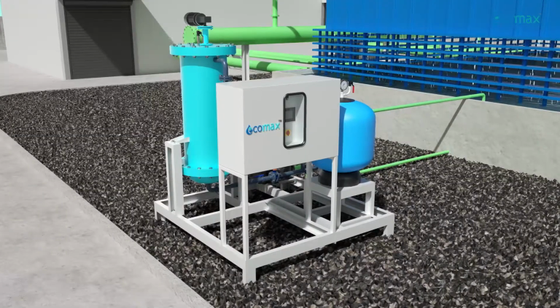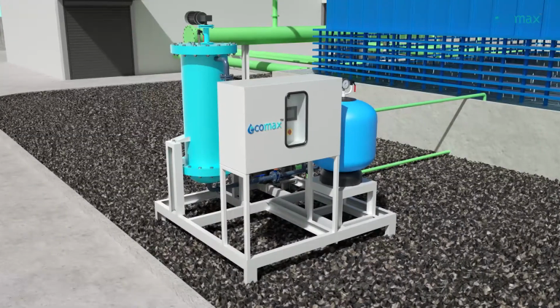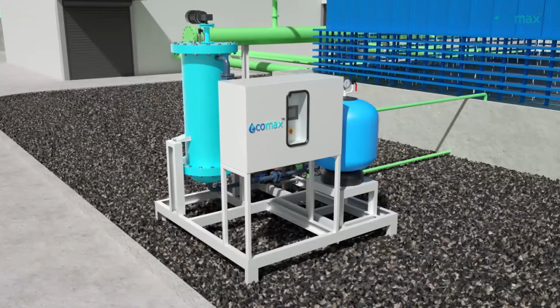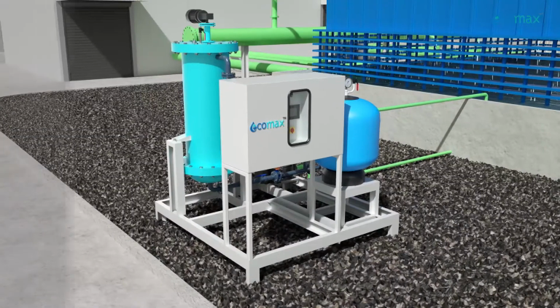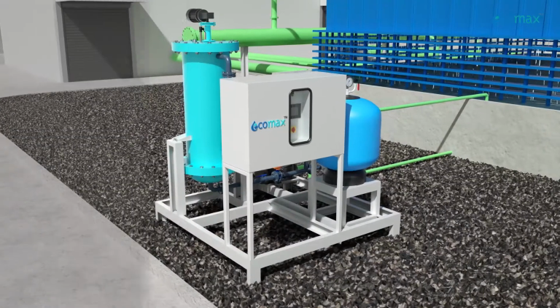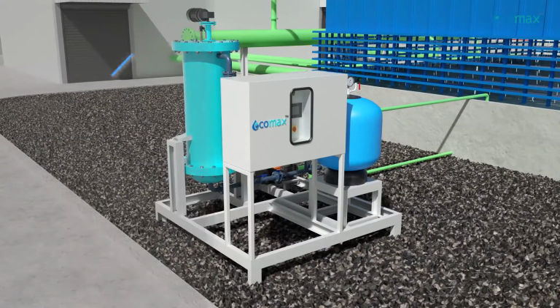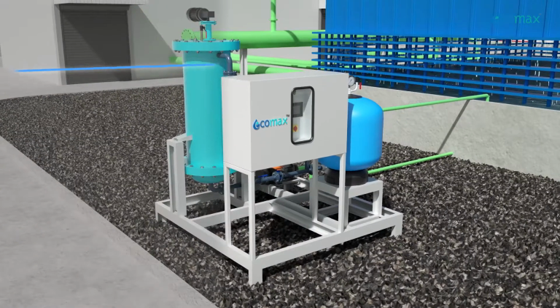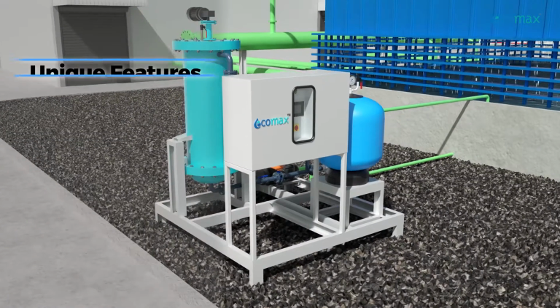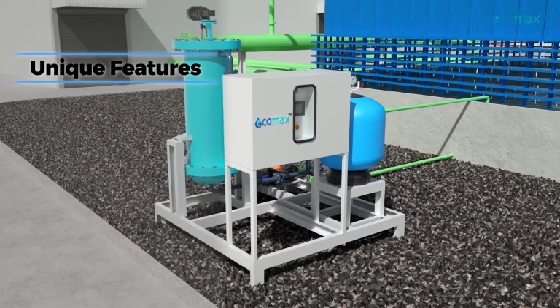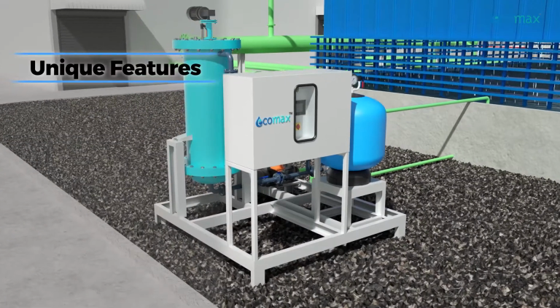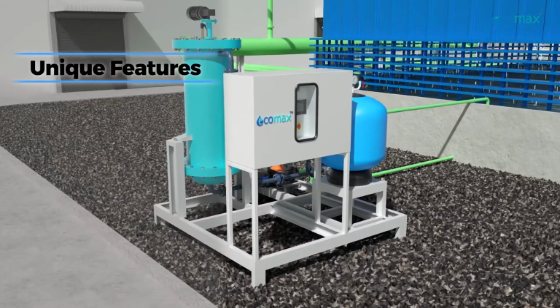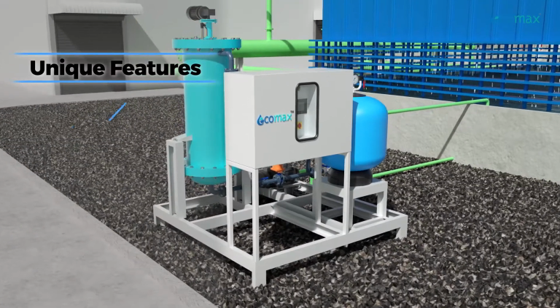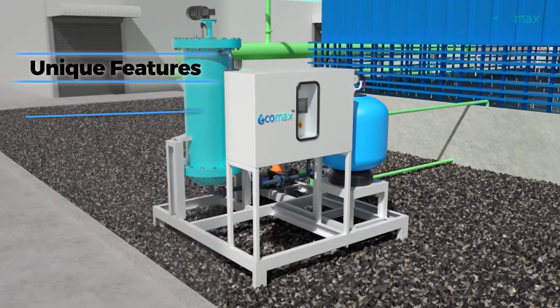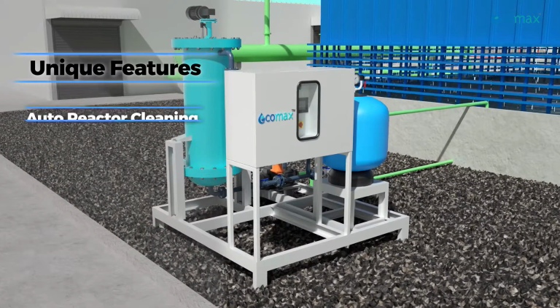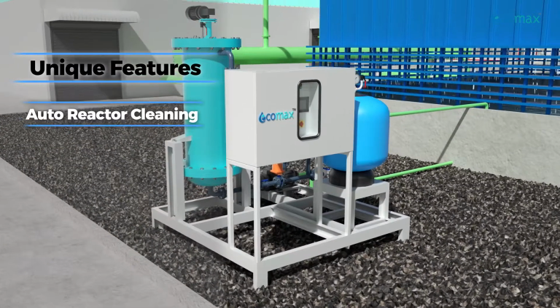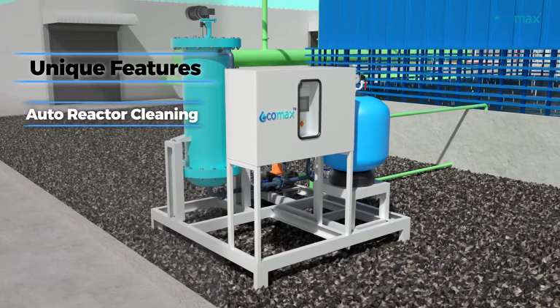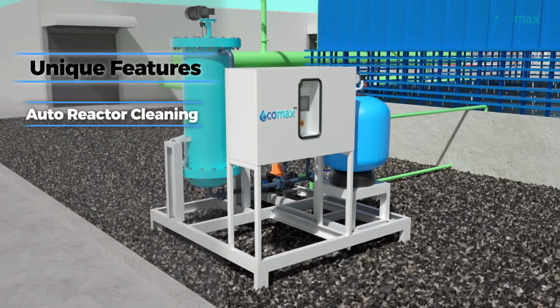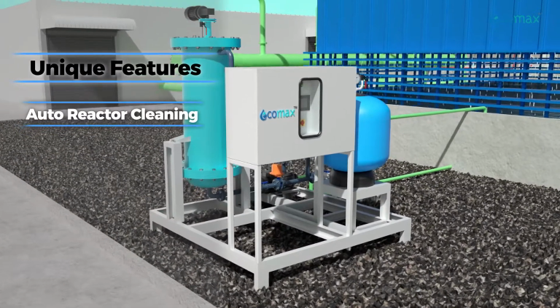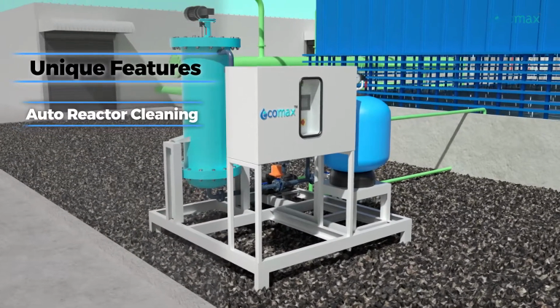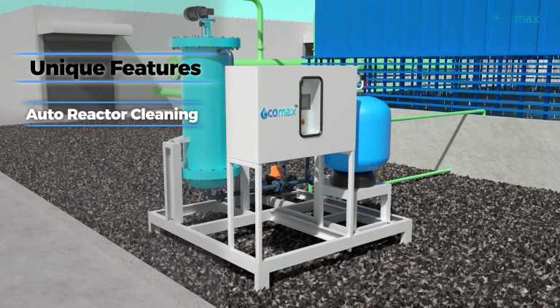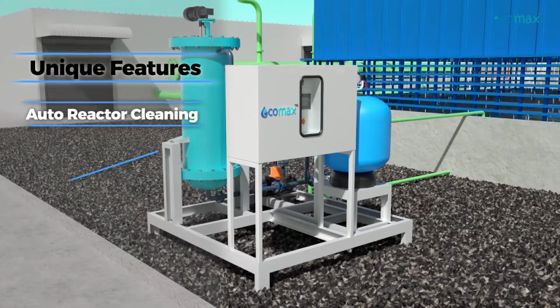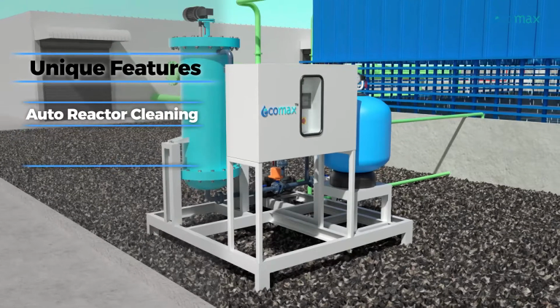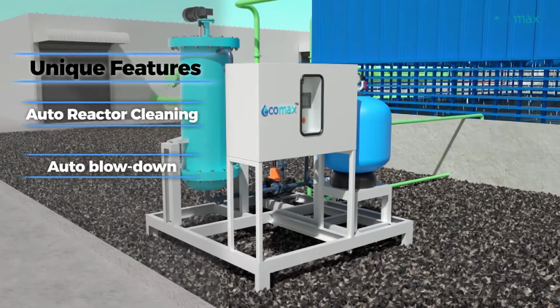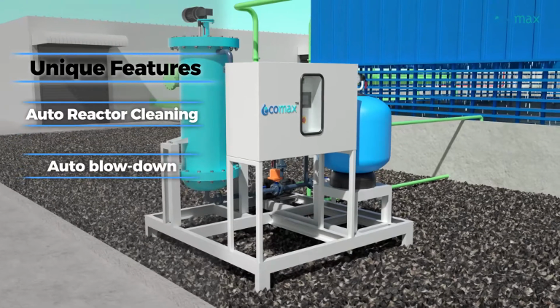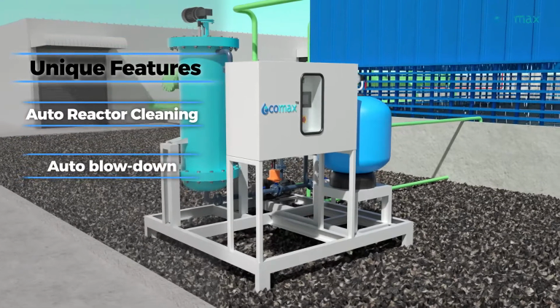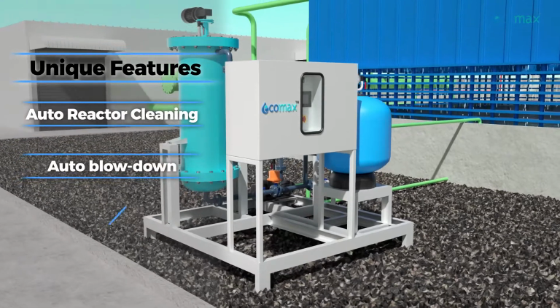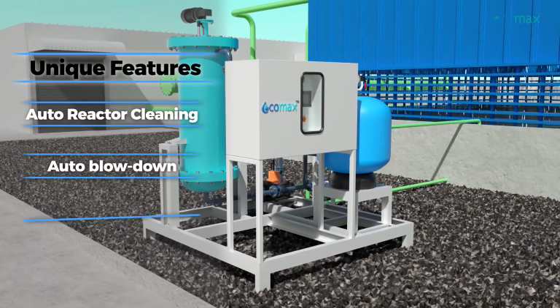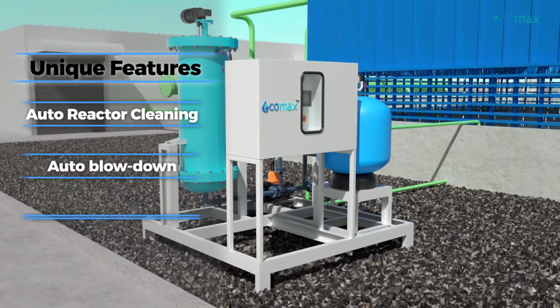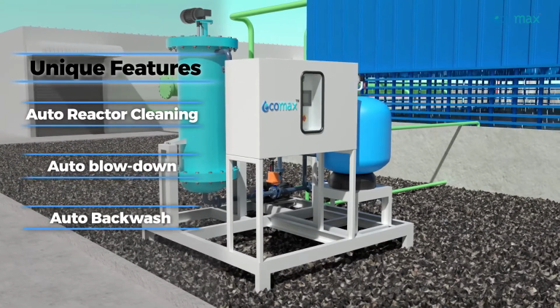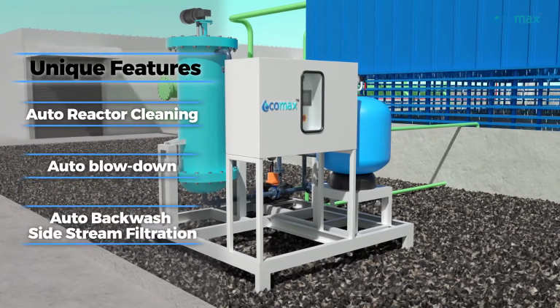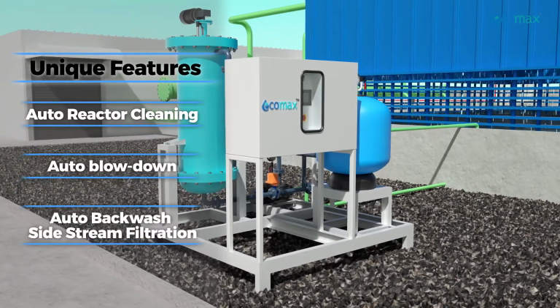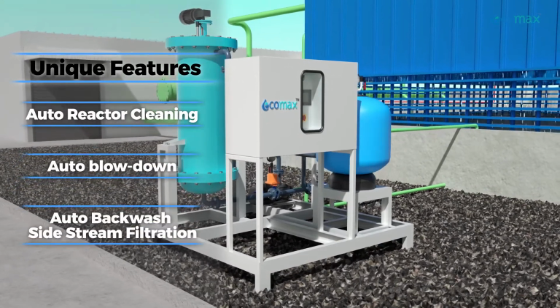This system comes with enhanced features like auto-reactor cleaning, auto-blow-down, and auto-backwash sidestream filtration.